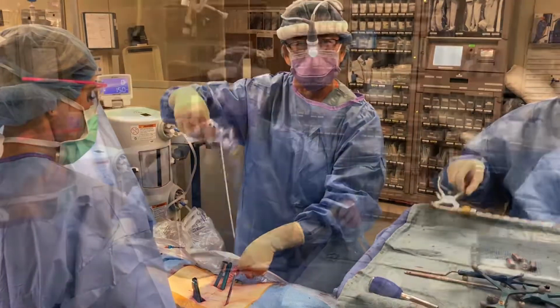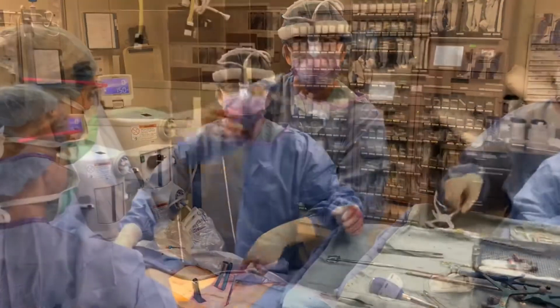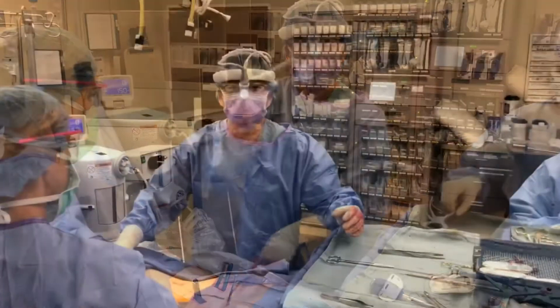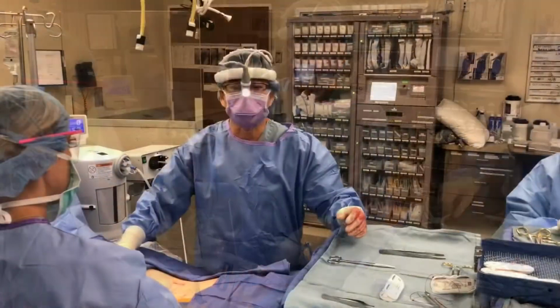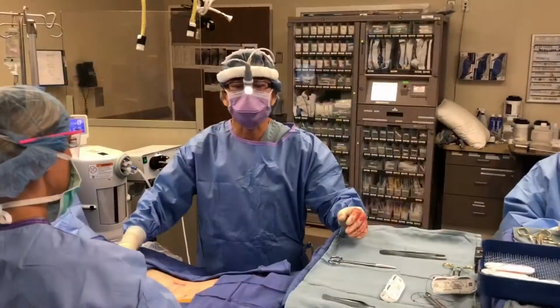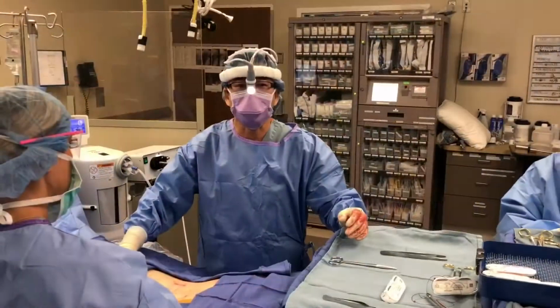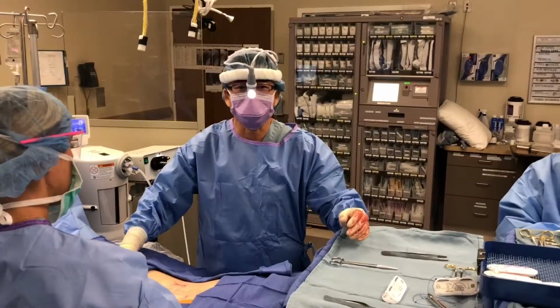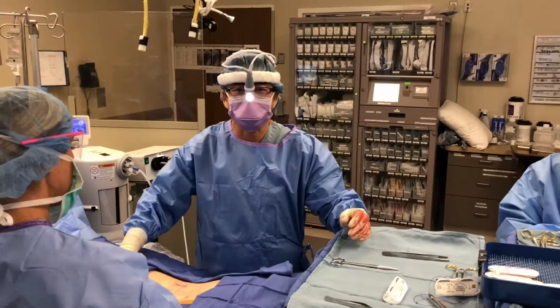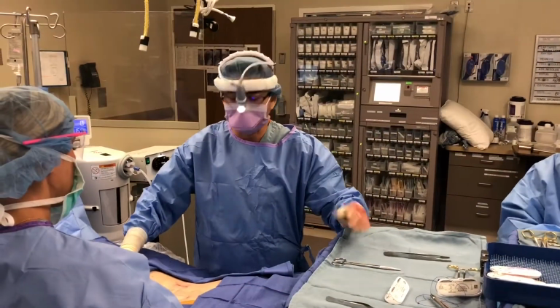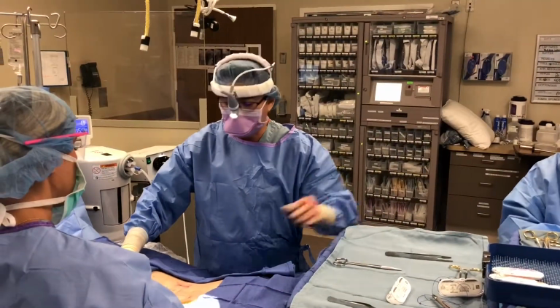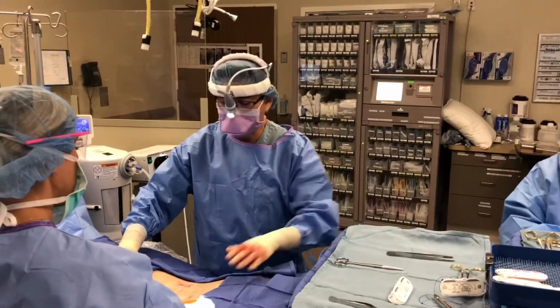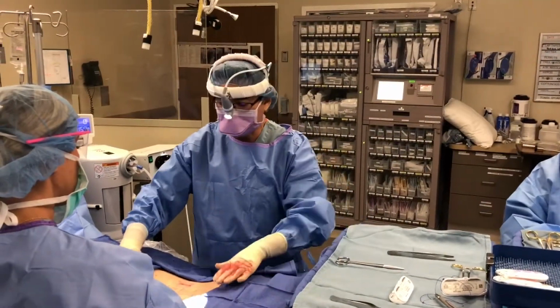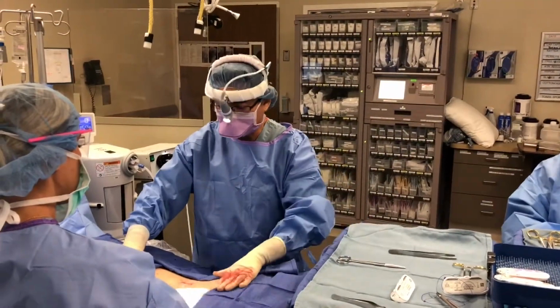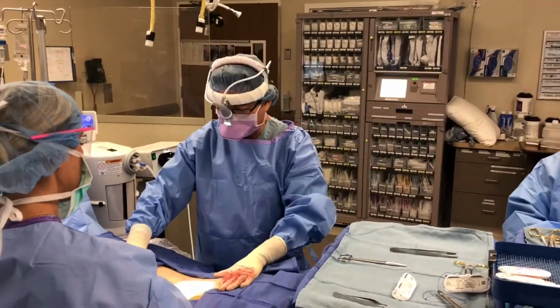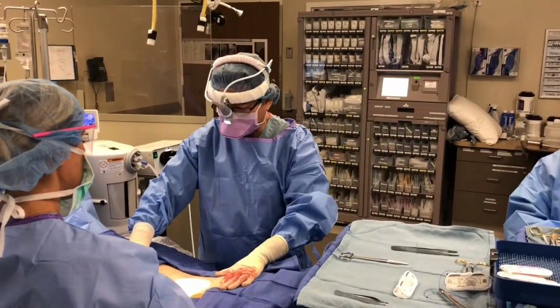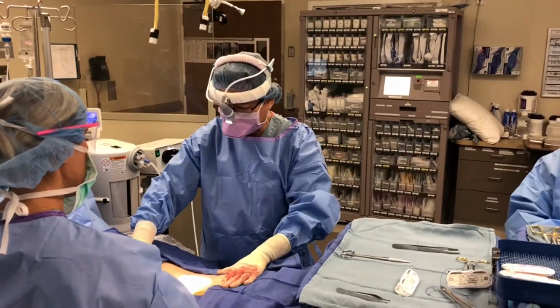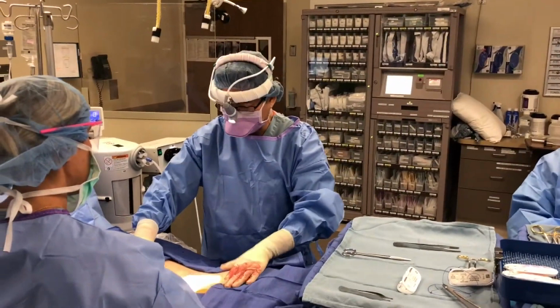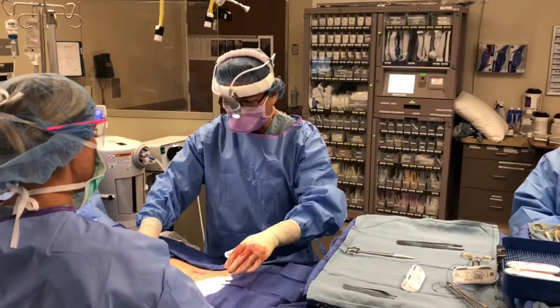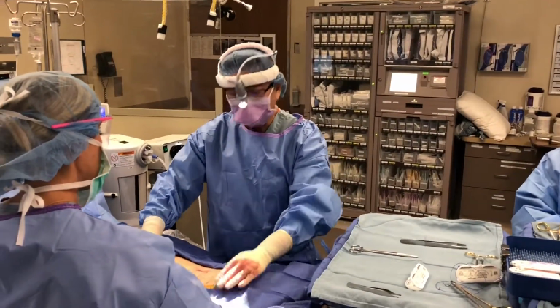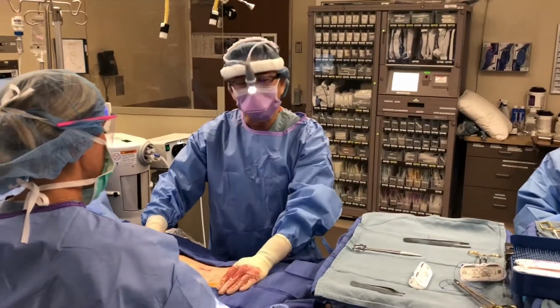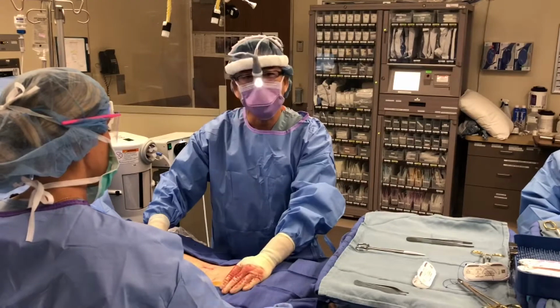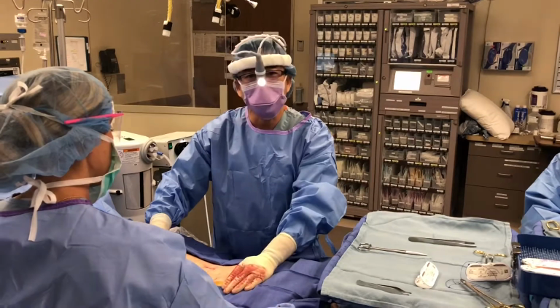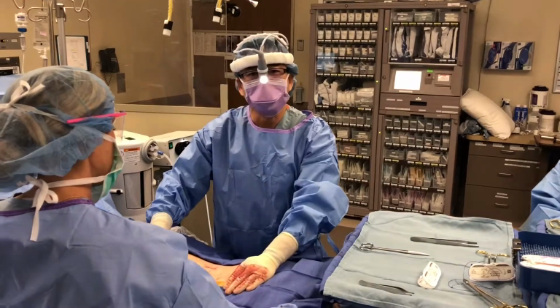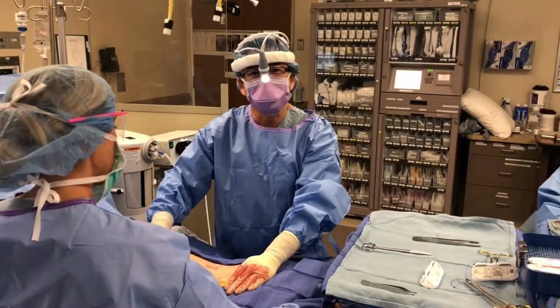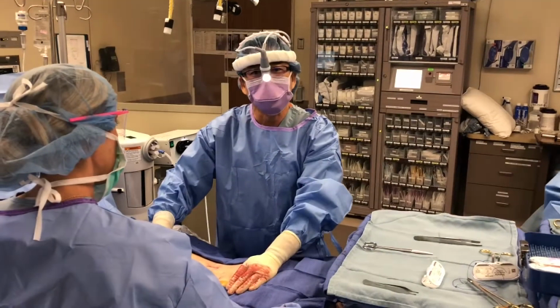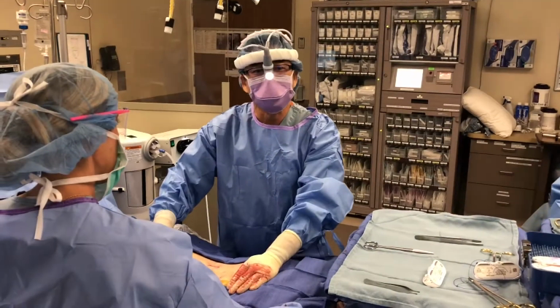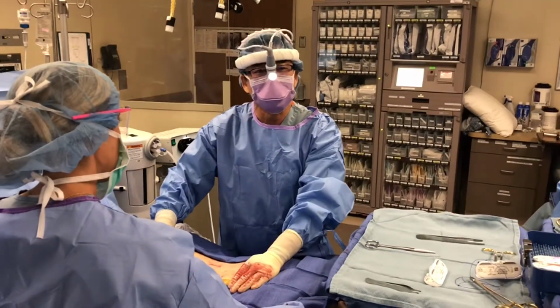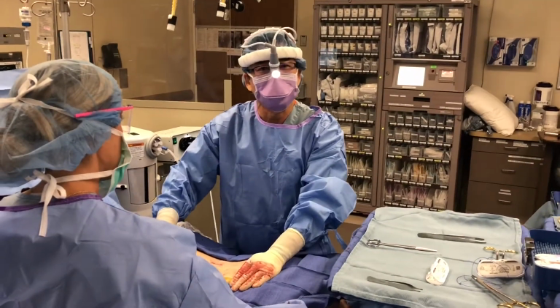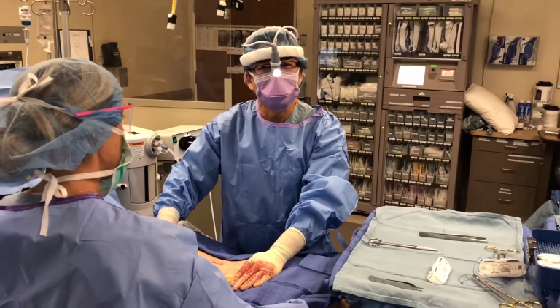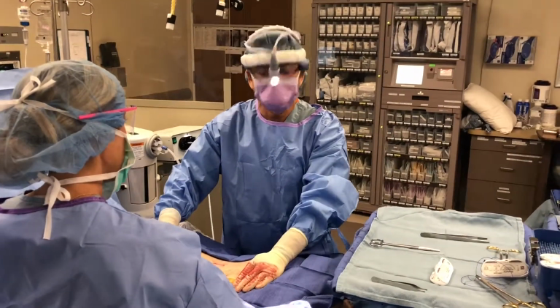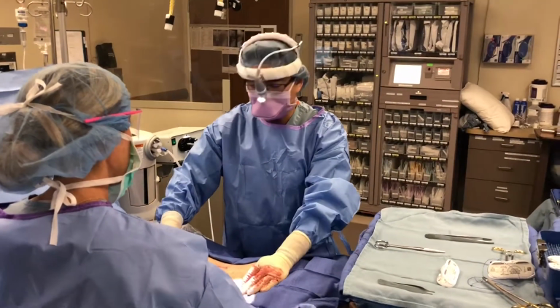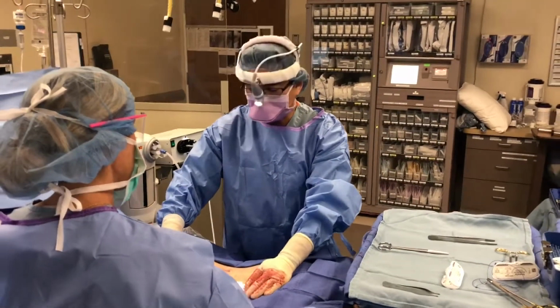The surgery went perfectly. The construct looks terrific and we're all hoping that you get better really, really quickly.